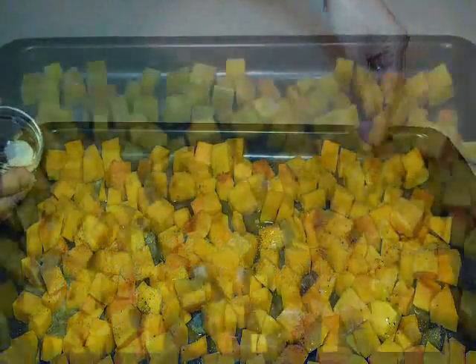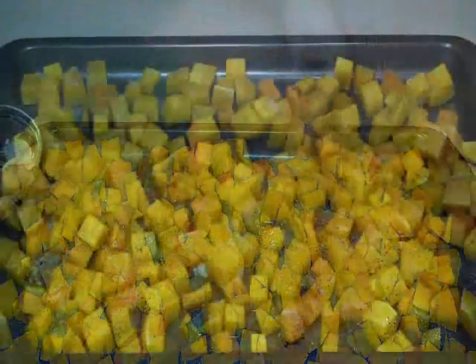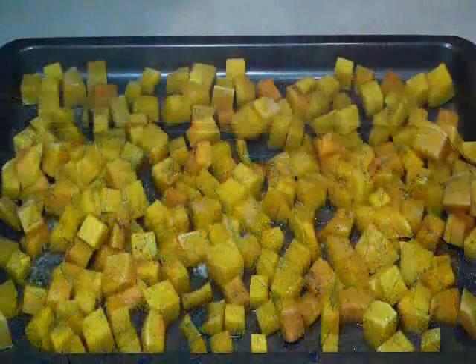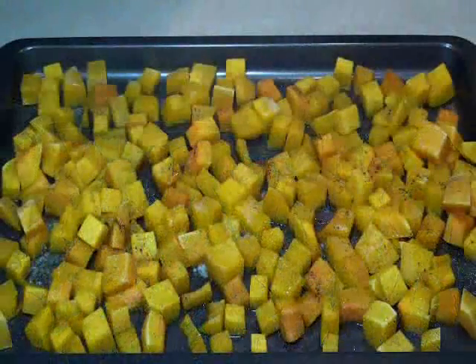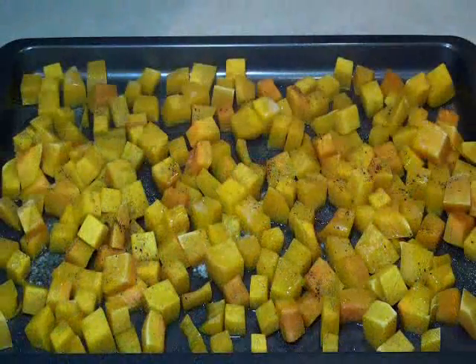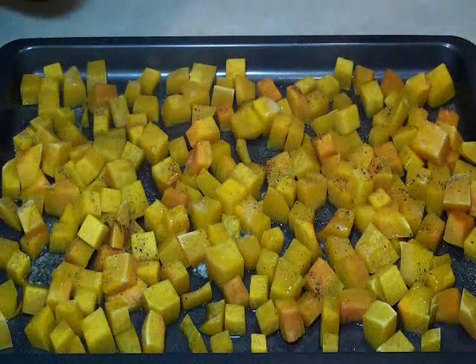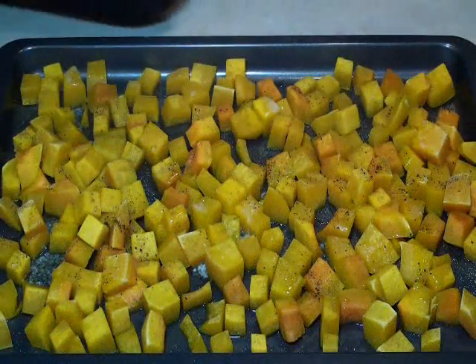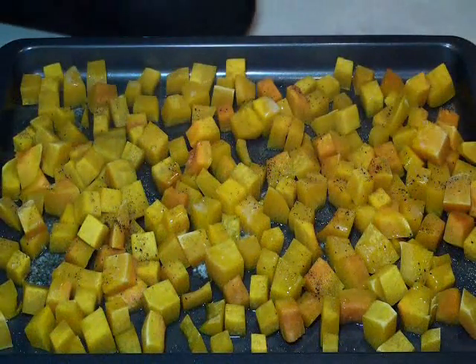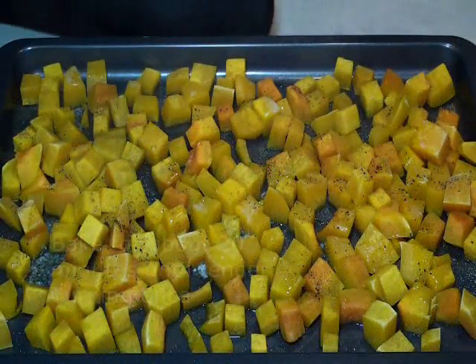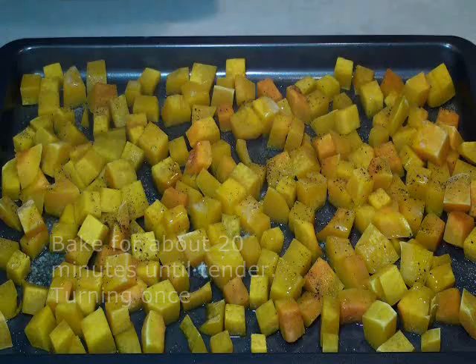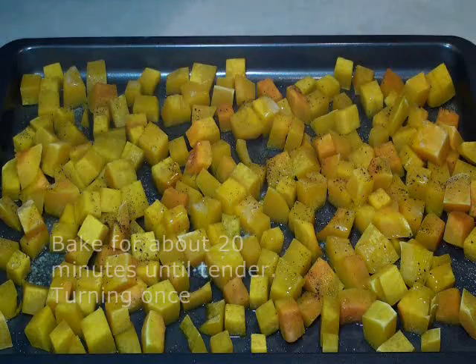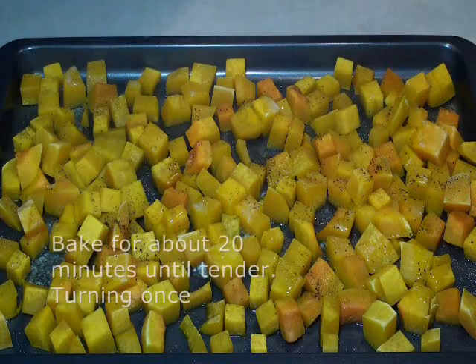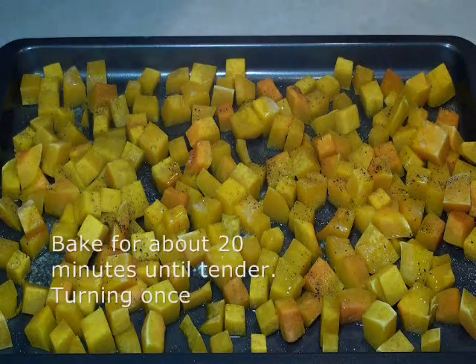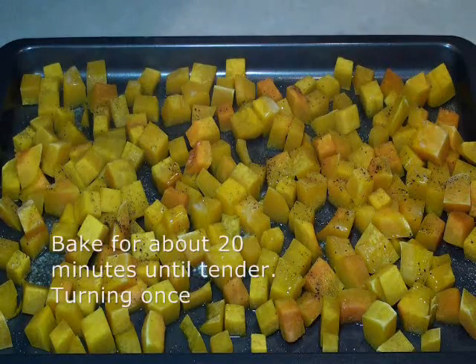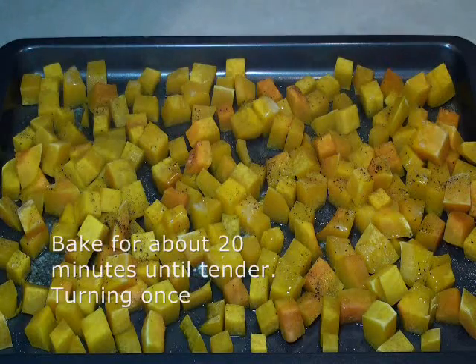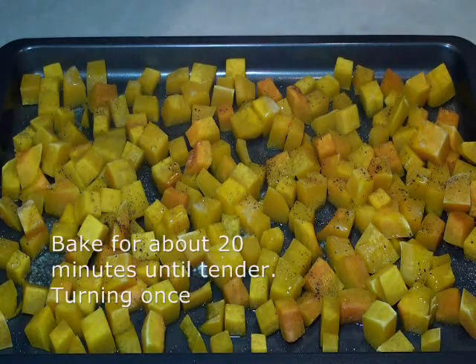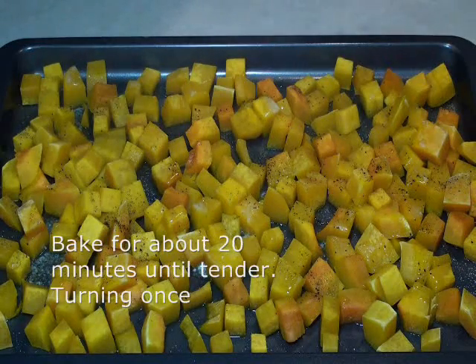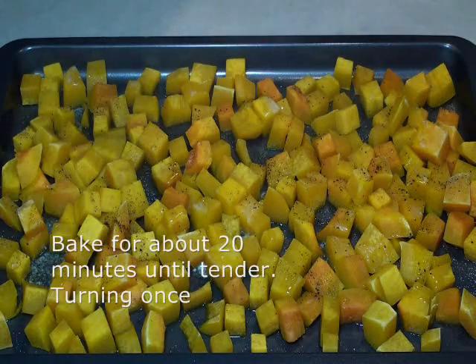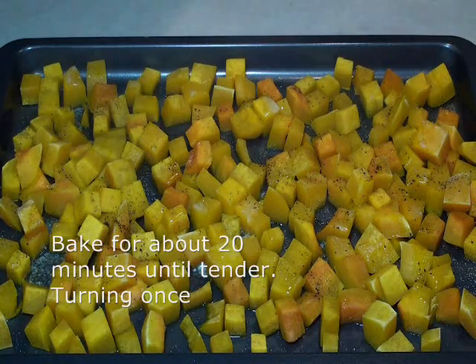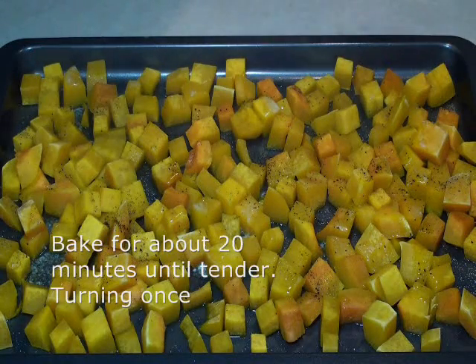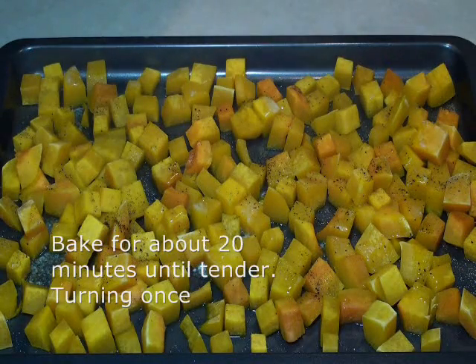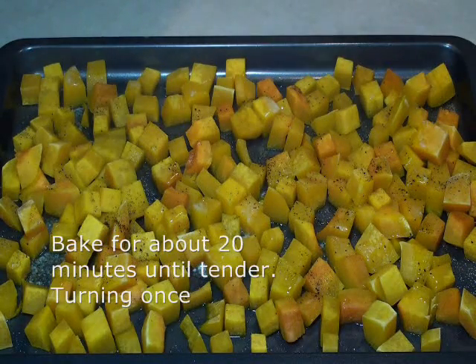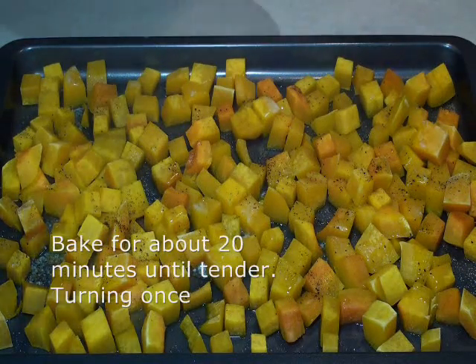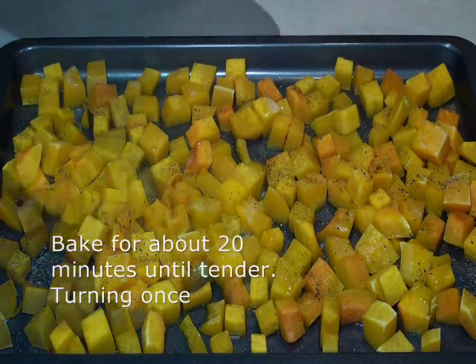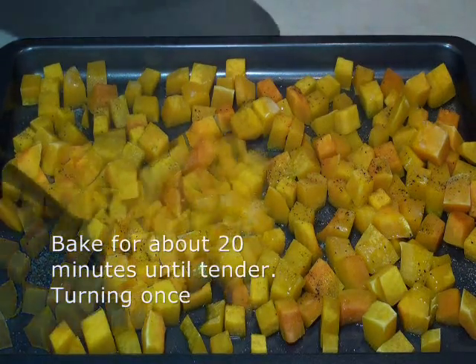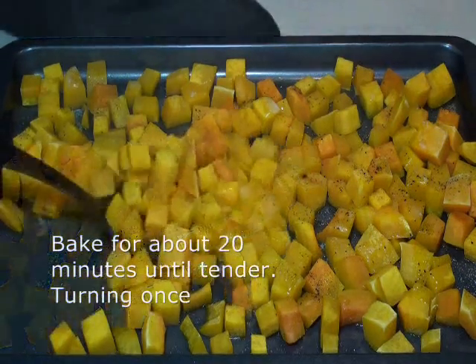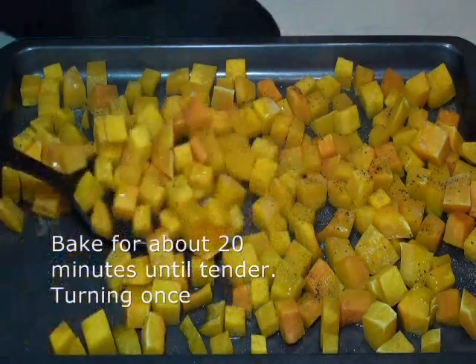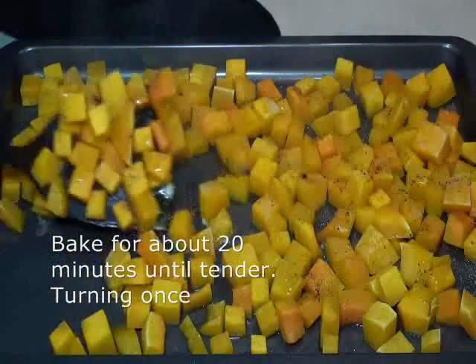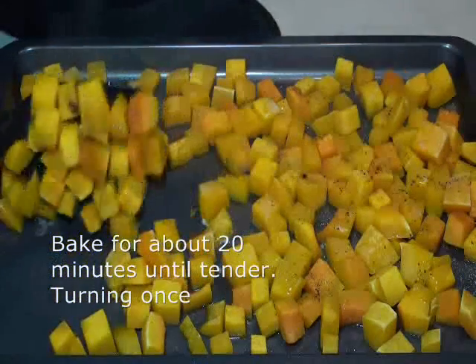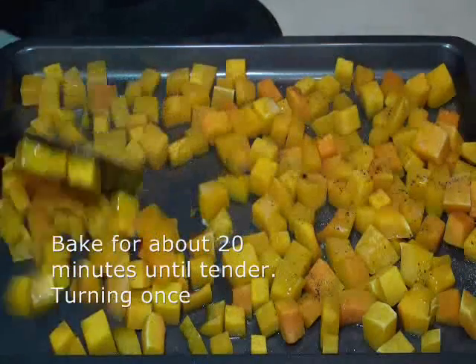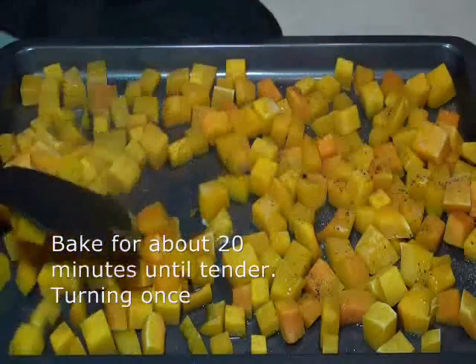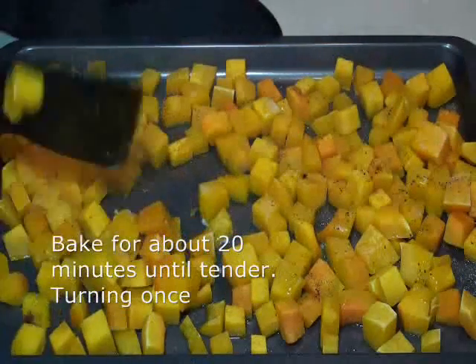Bake for about twenty minutes until the squash is tender, turning once.